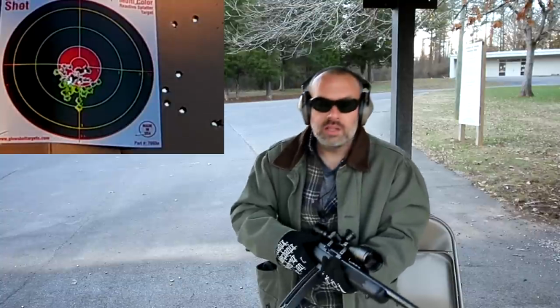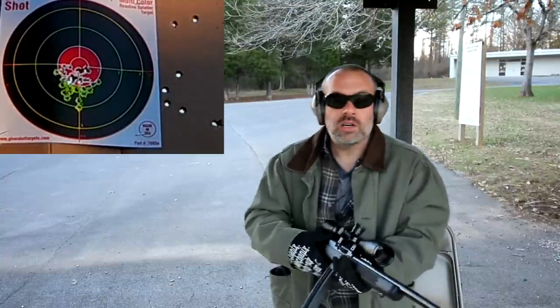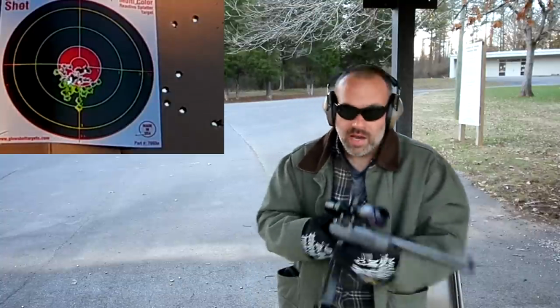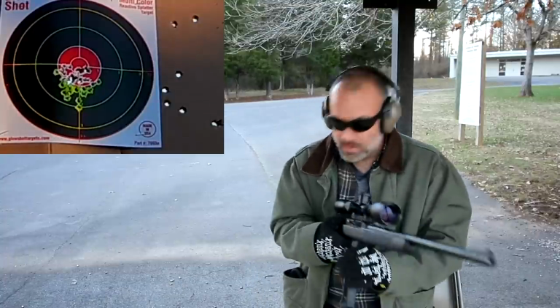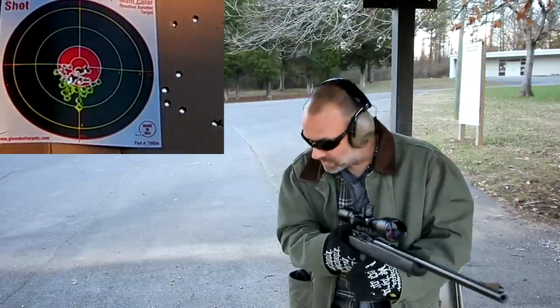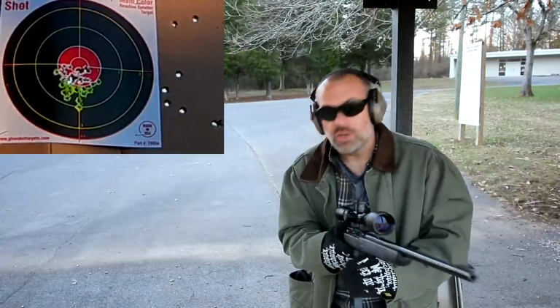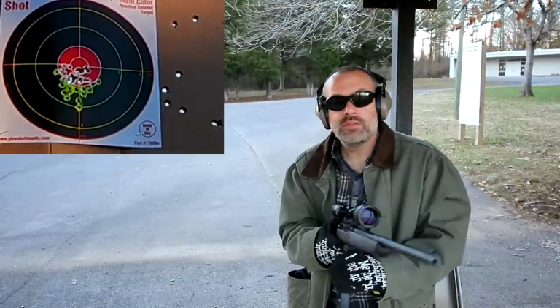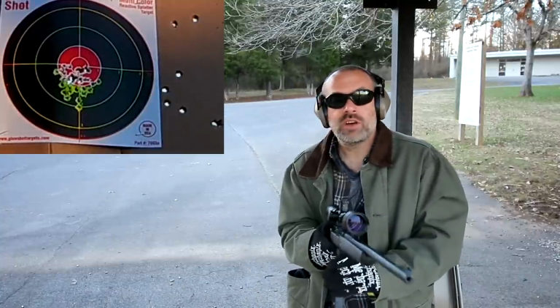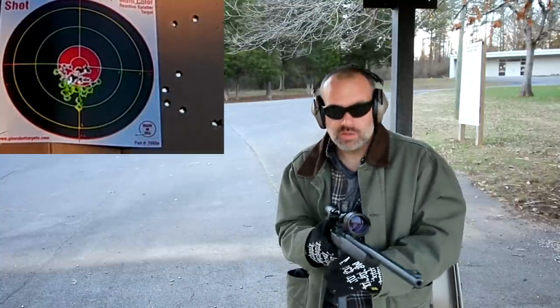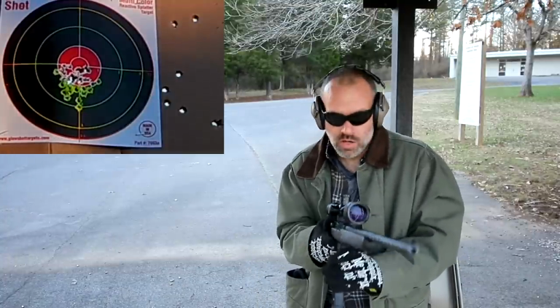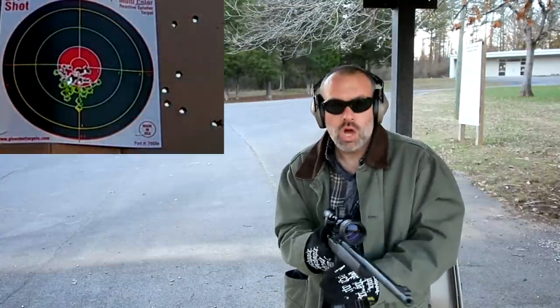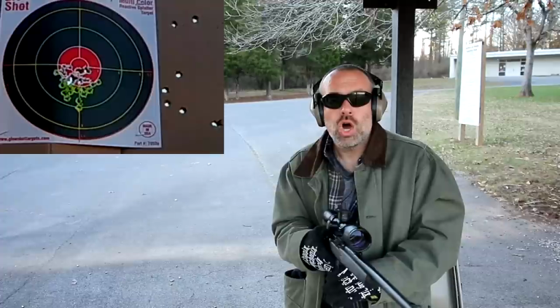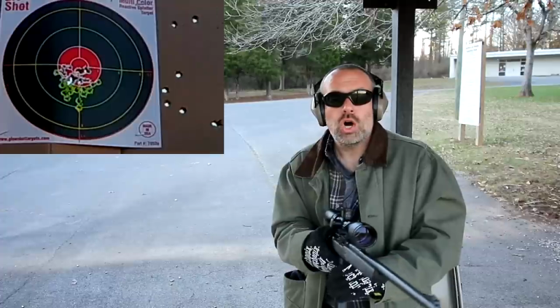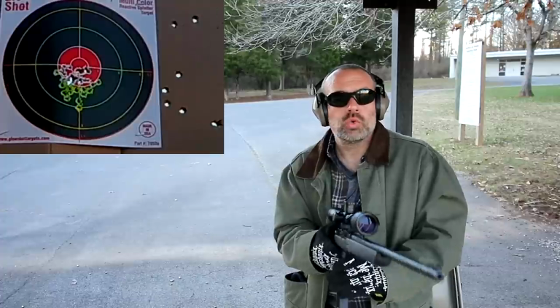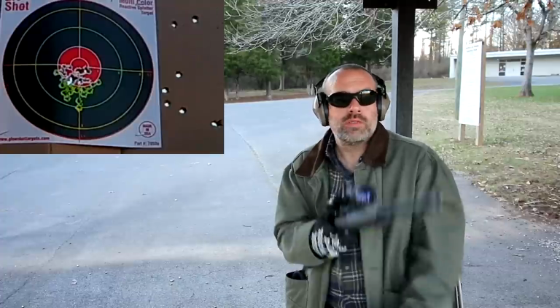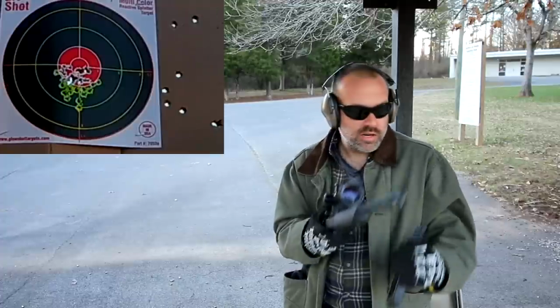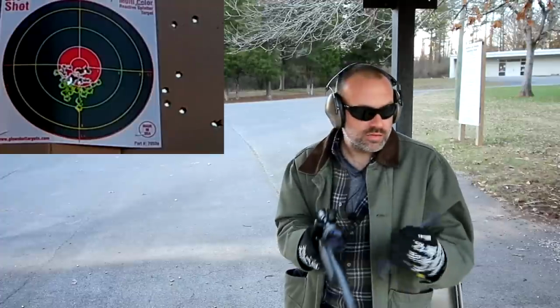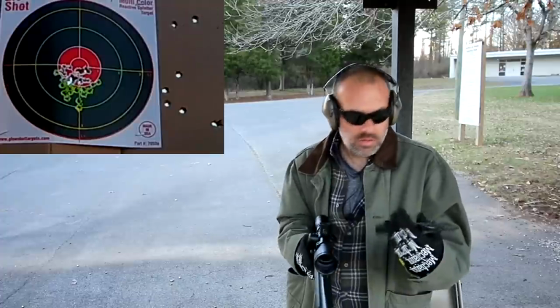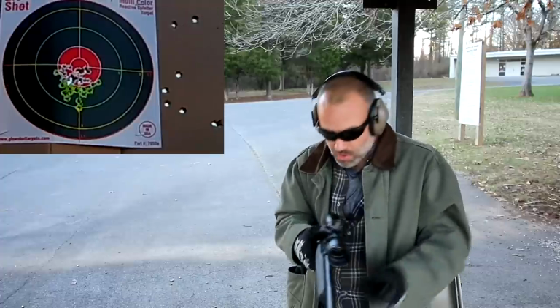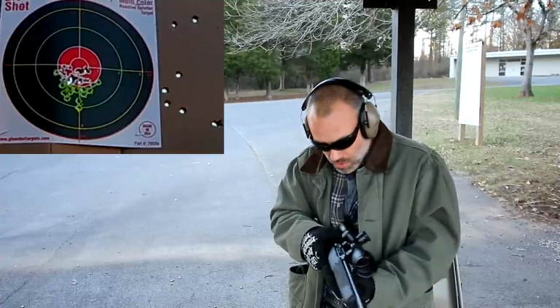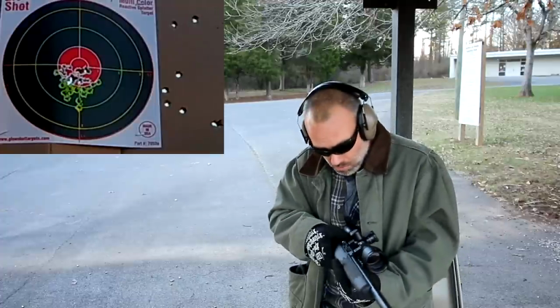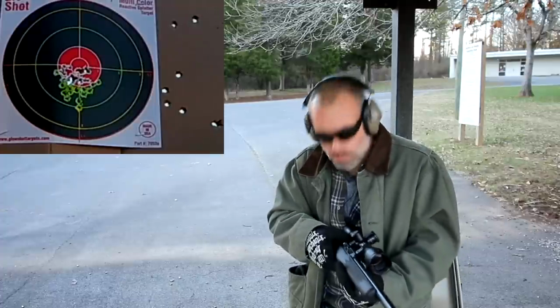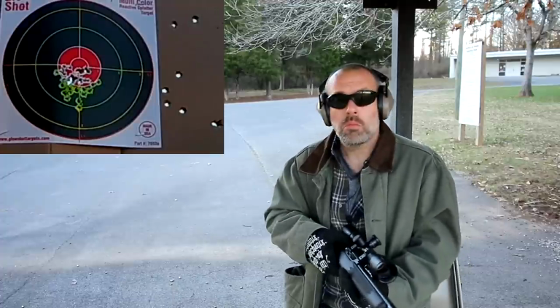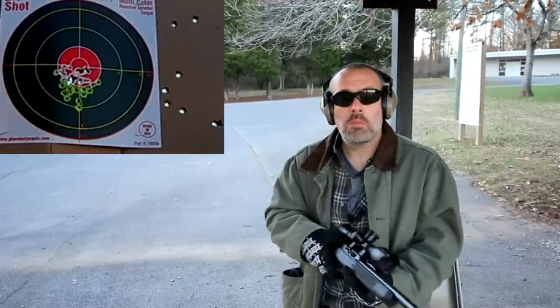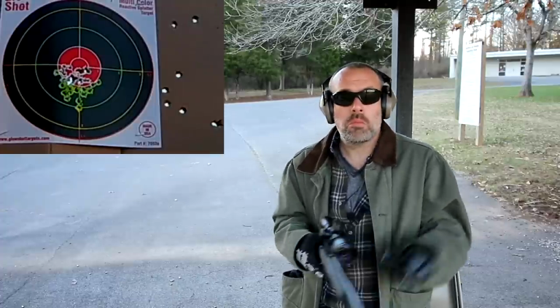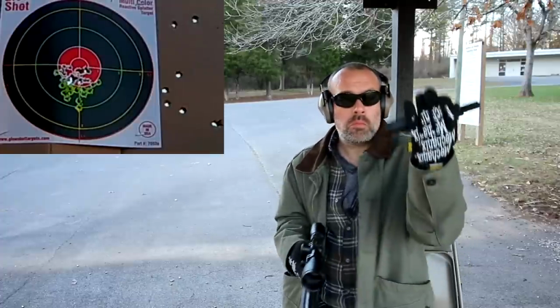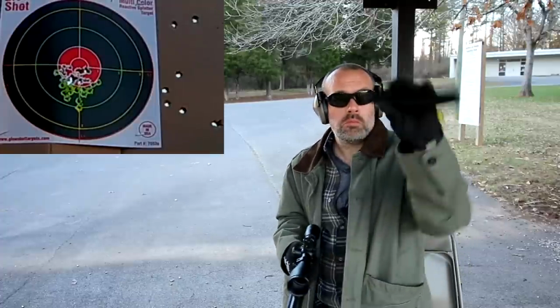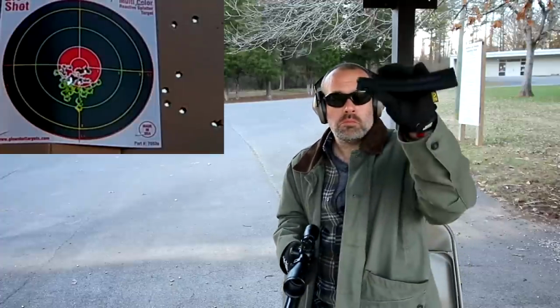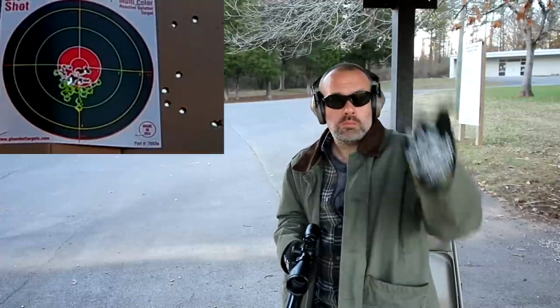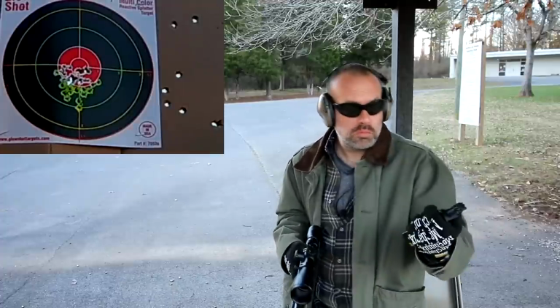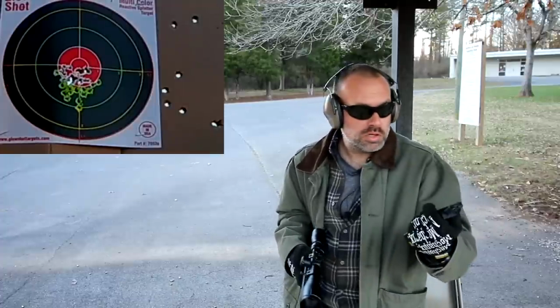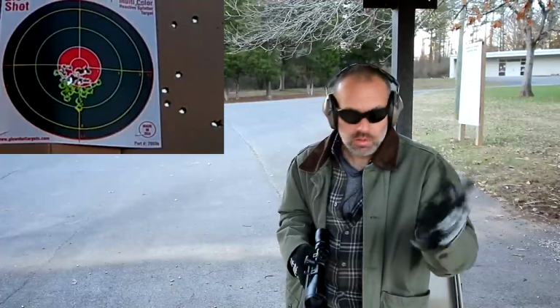It didn't lock back, but that was all 25 rounds. All 25 rounds. Good to go.